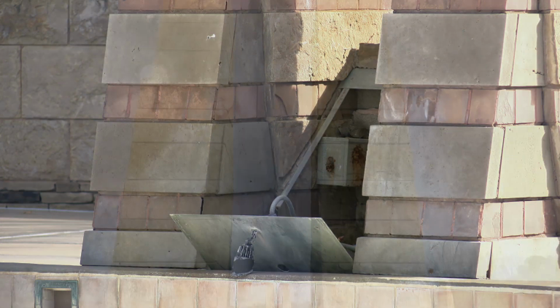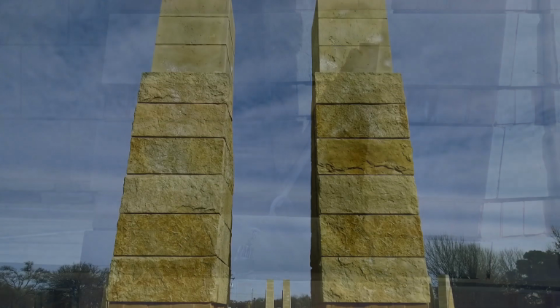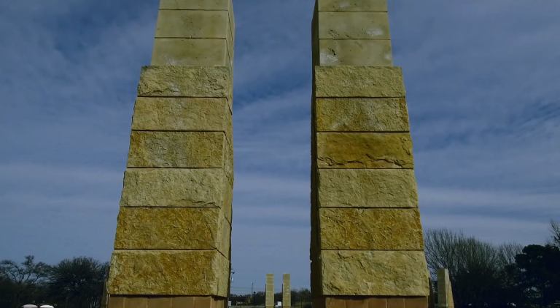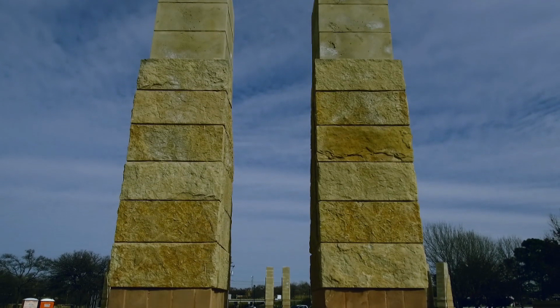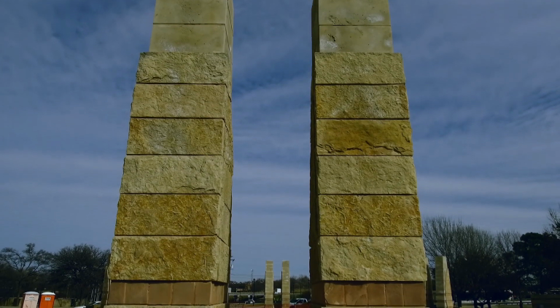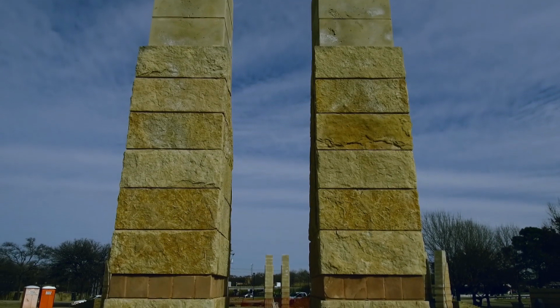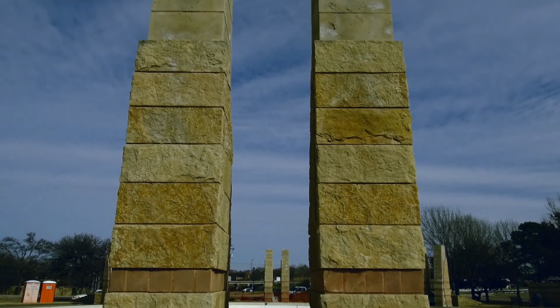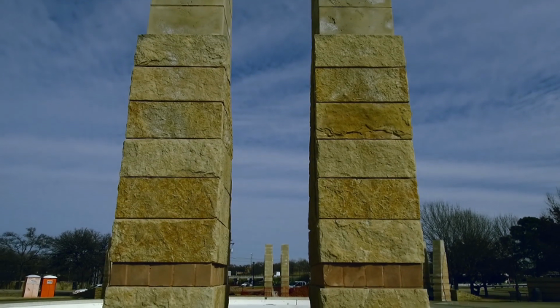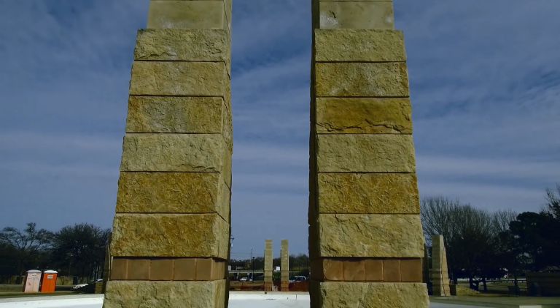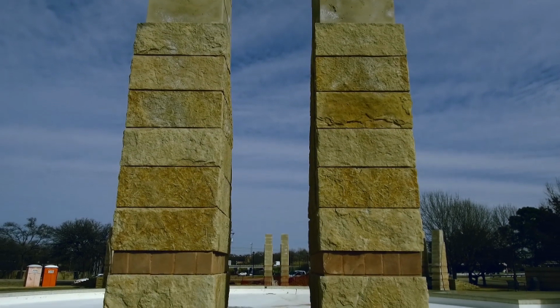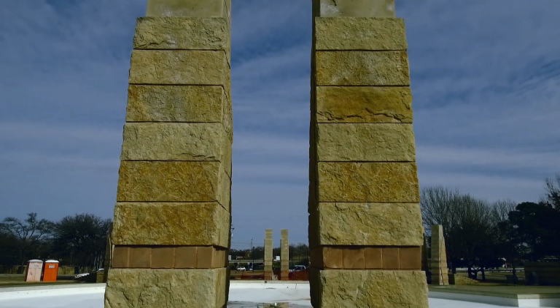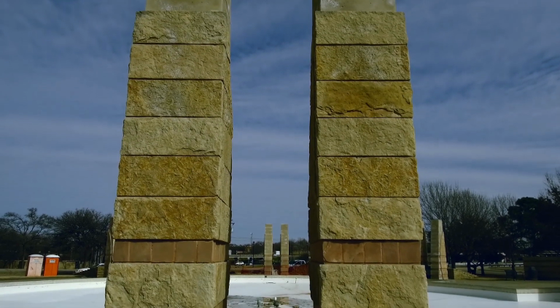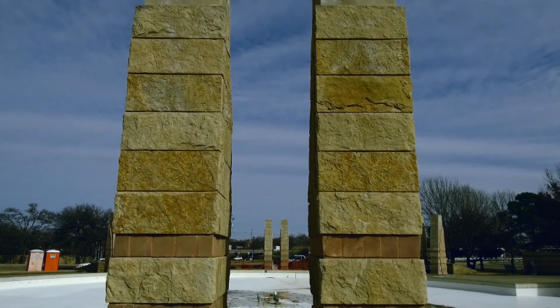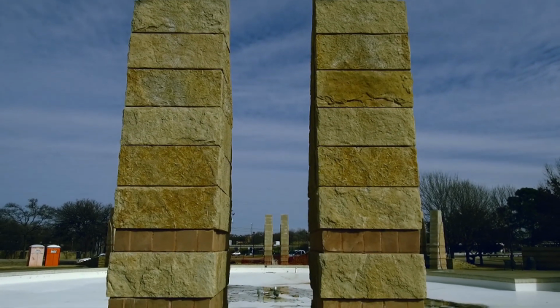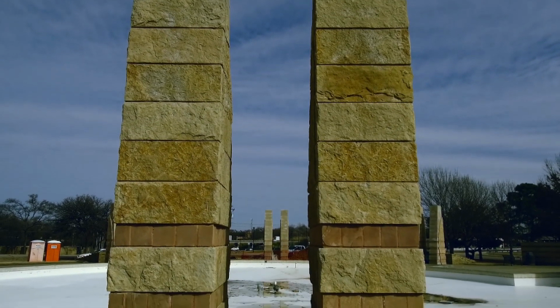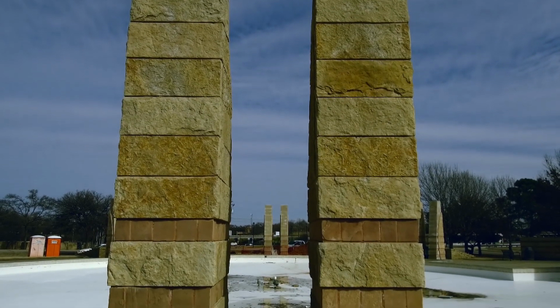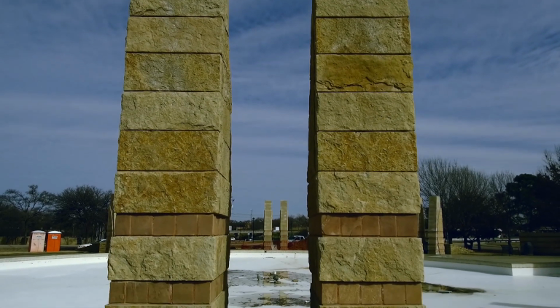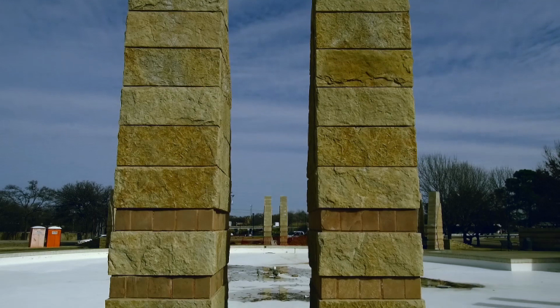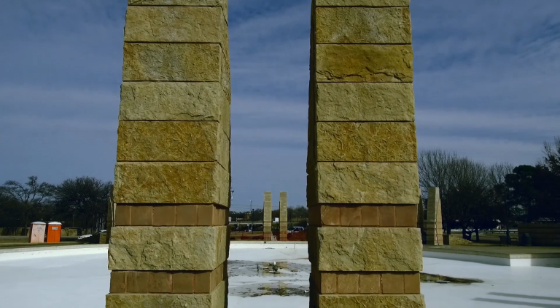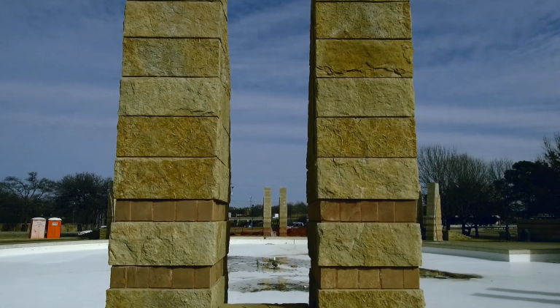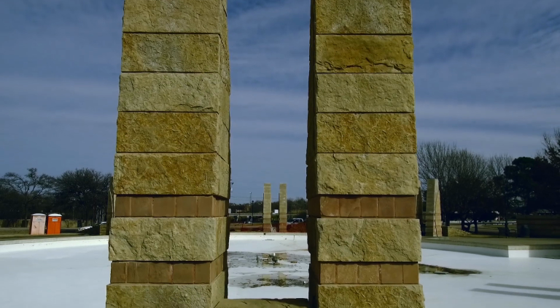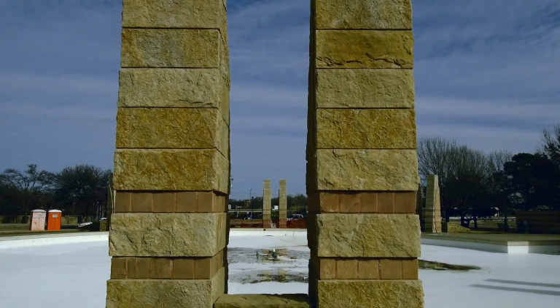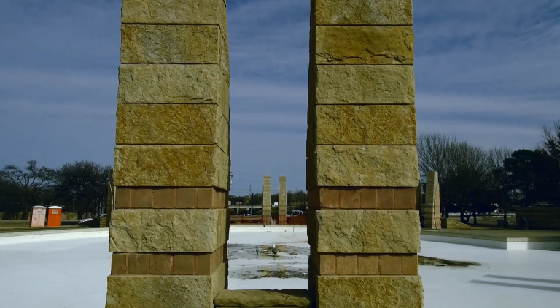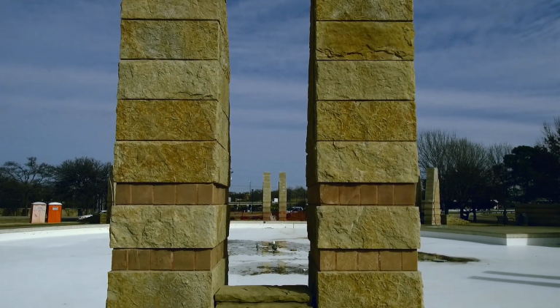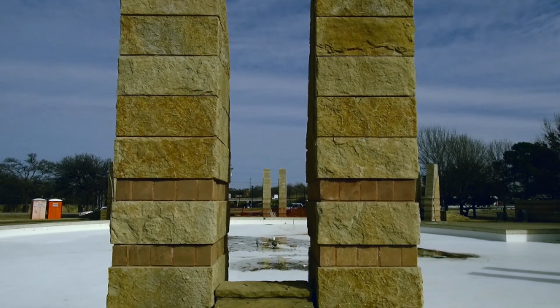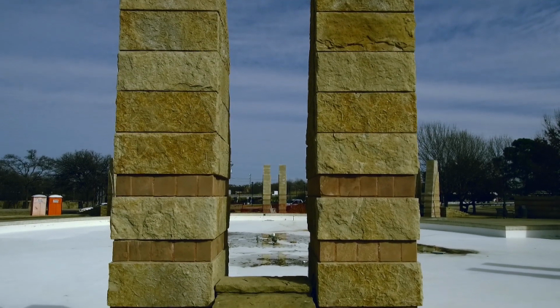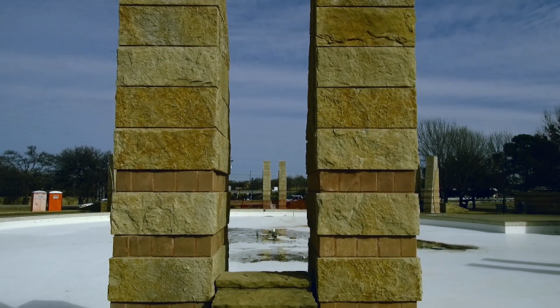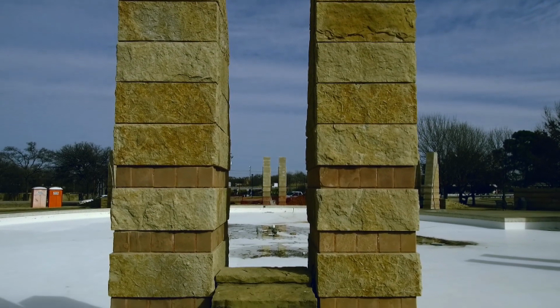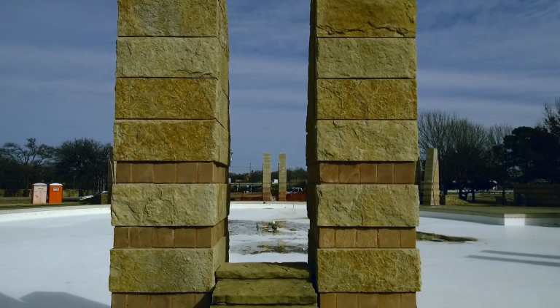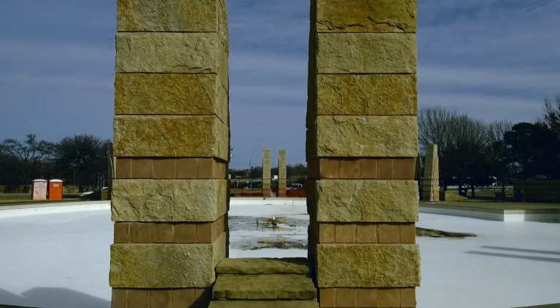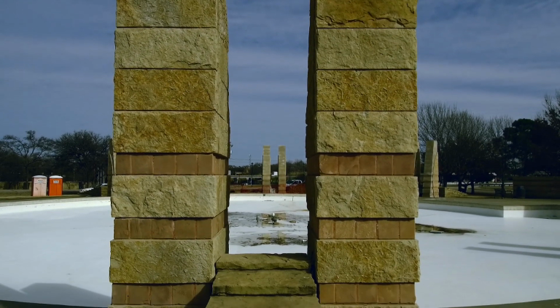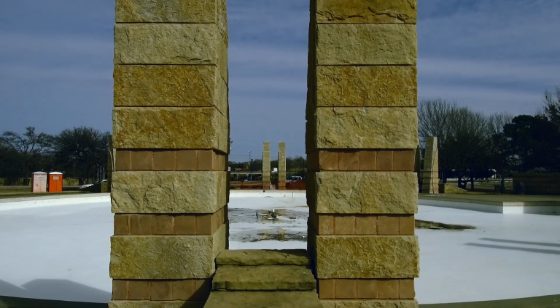While all of this work is underway, the fountain will remain closed. It is expected to reopen around mid-year.